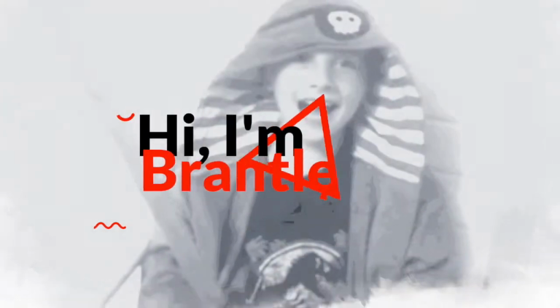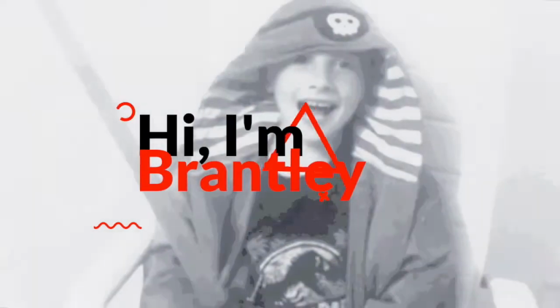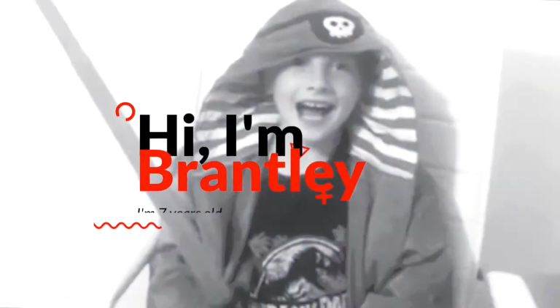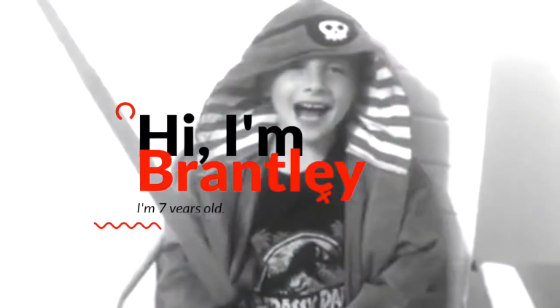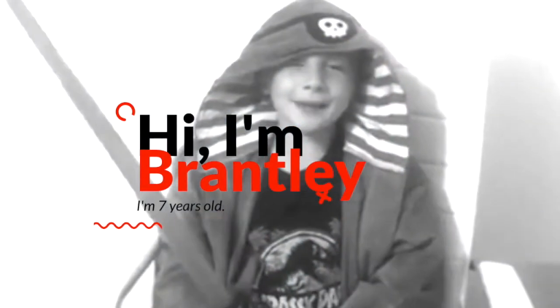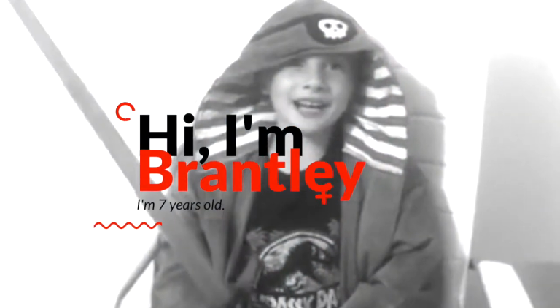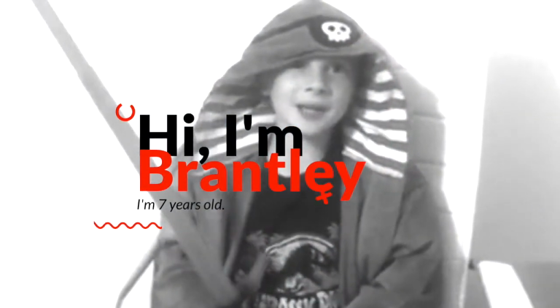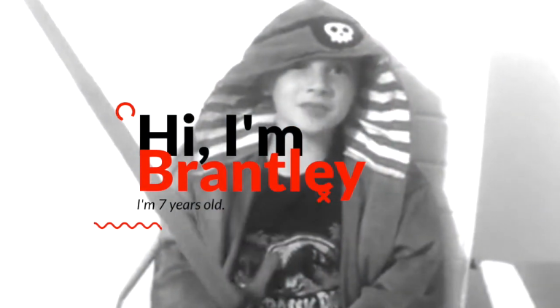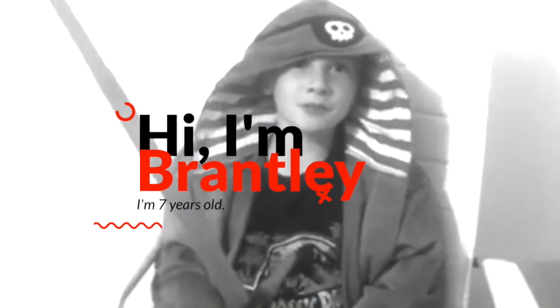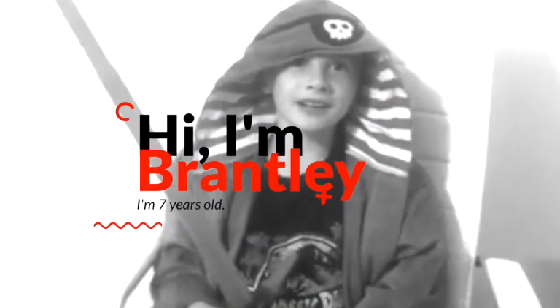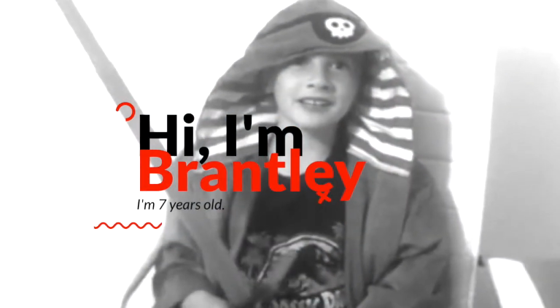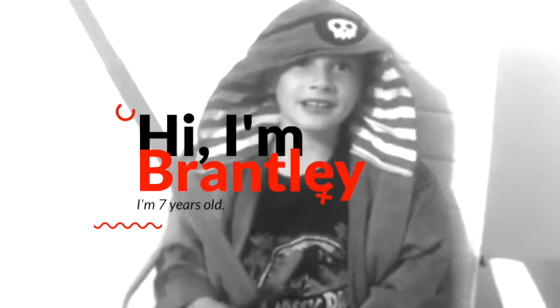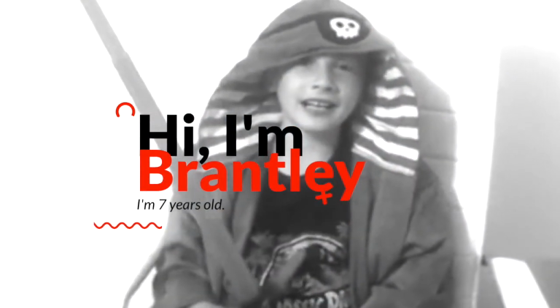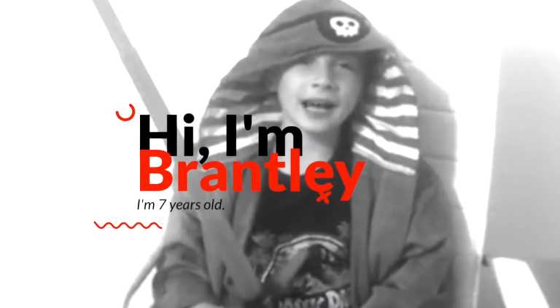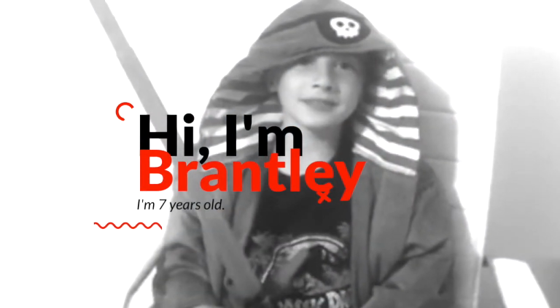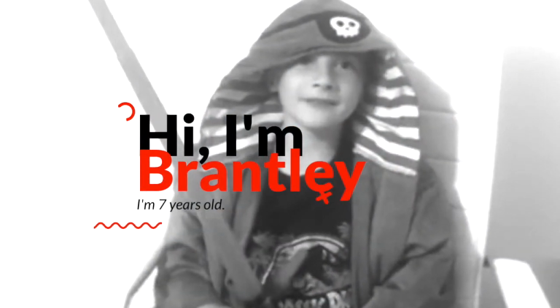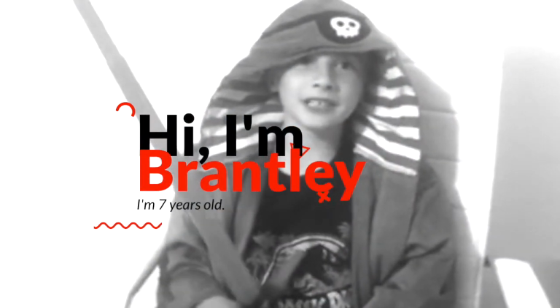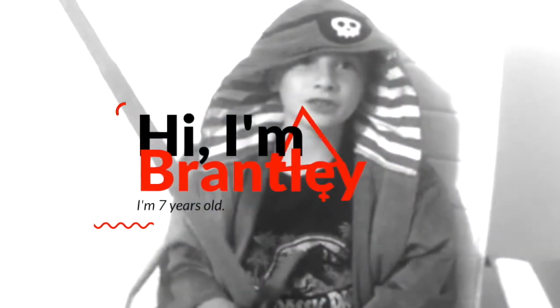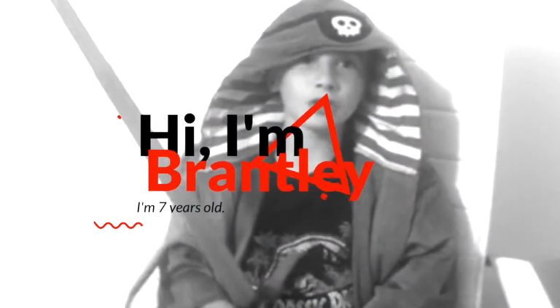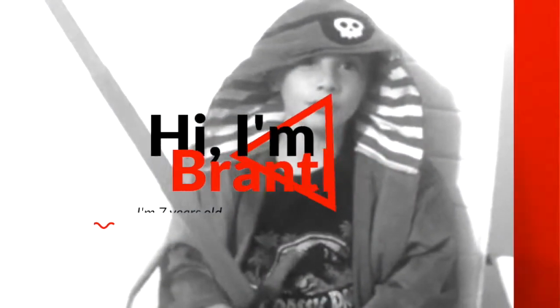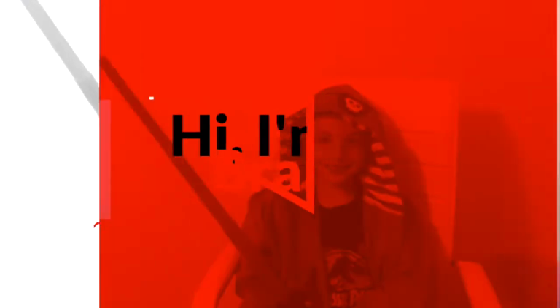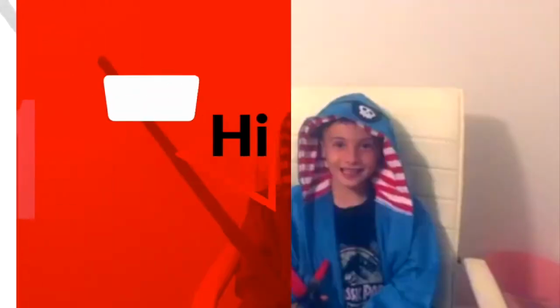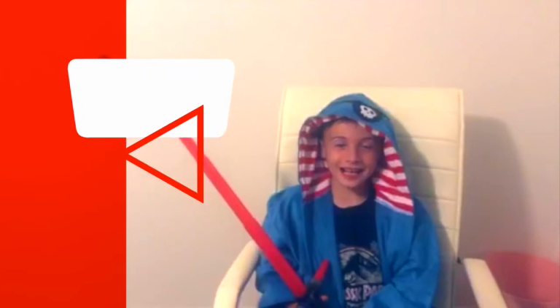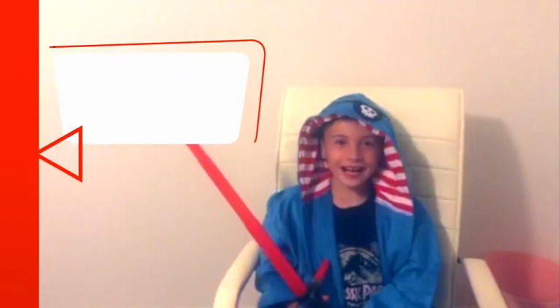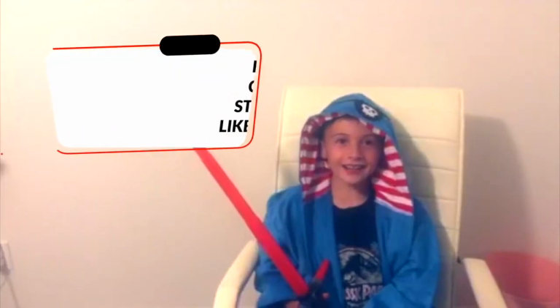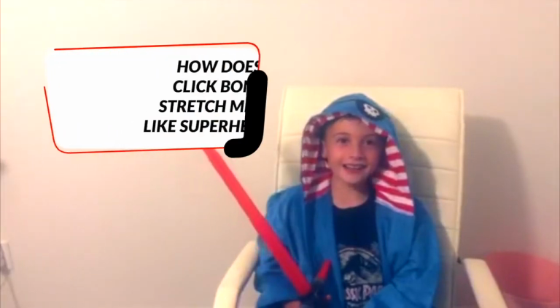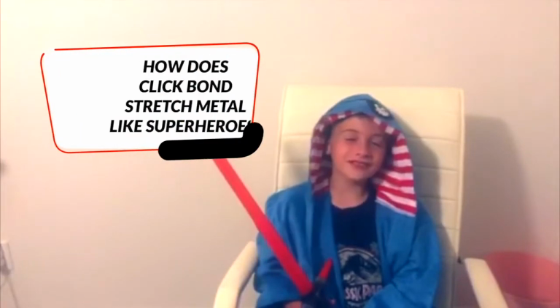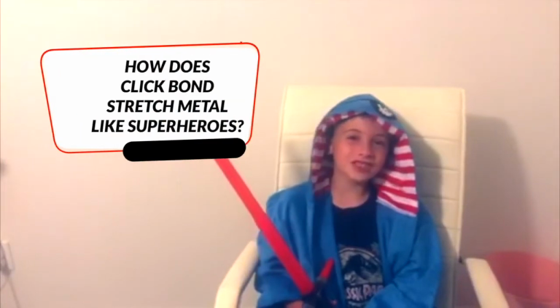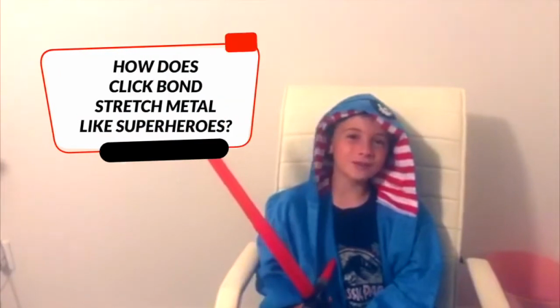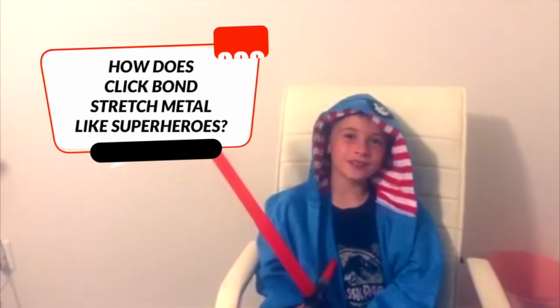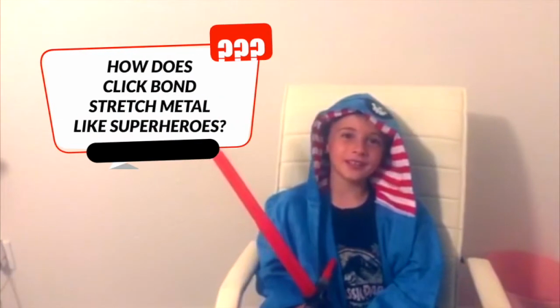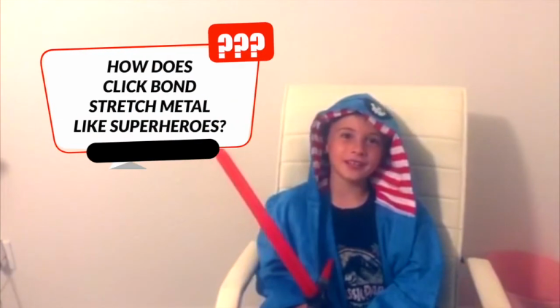Hi, my name is Brantley. I'm seven years old. I love superheroes.